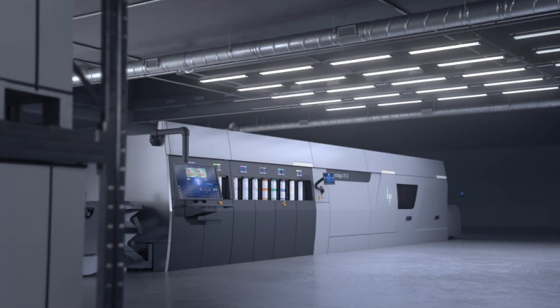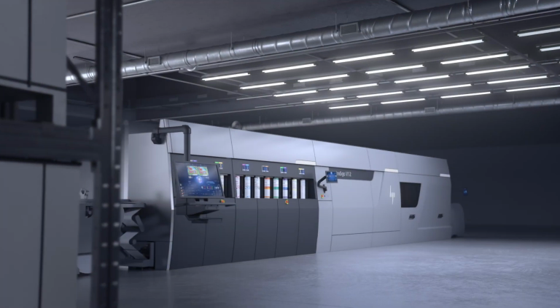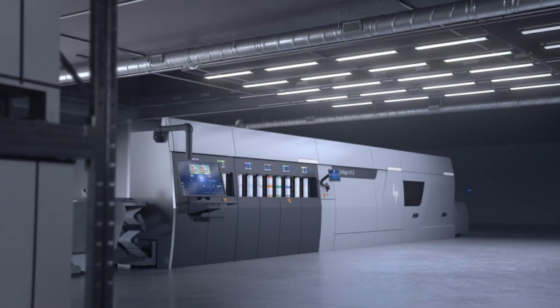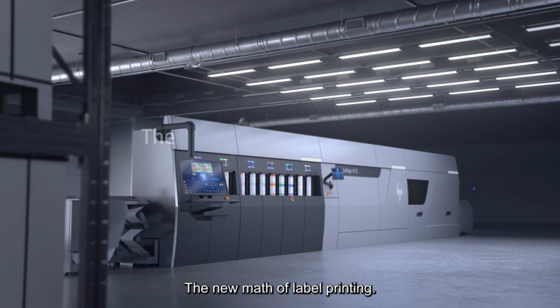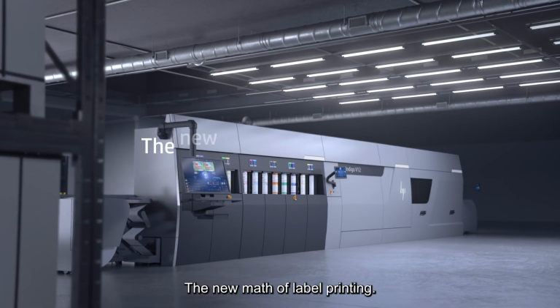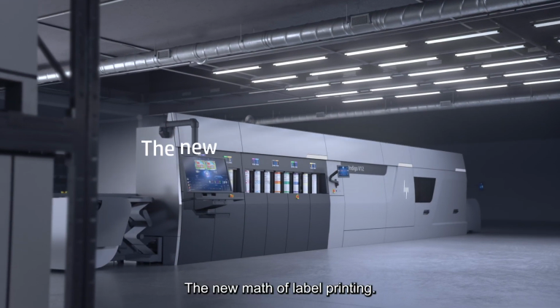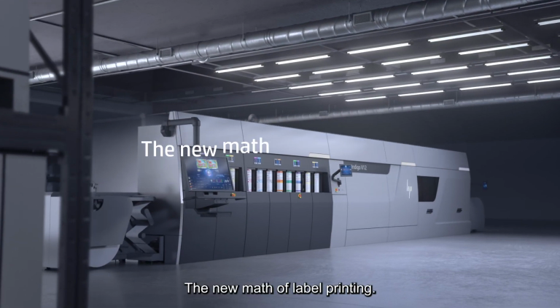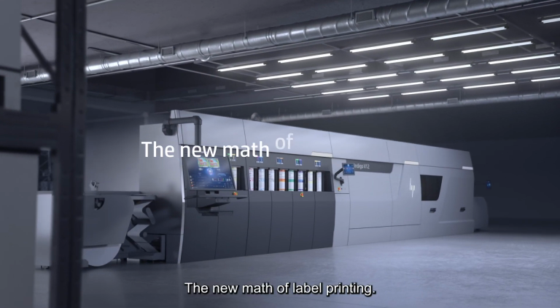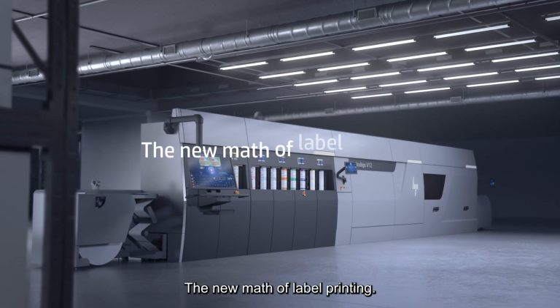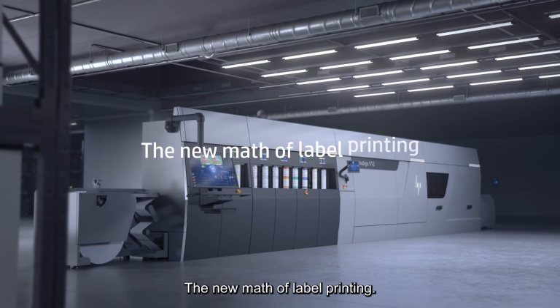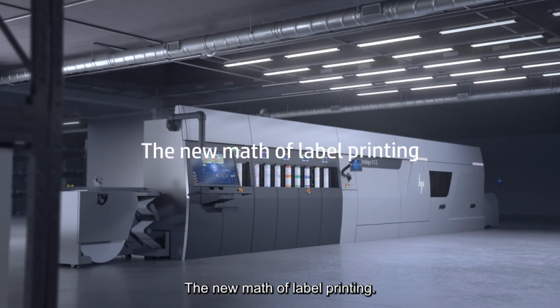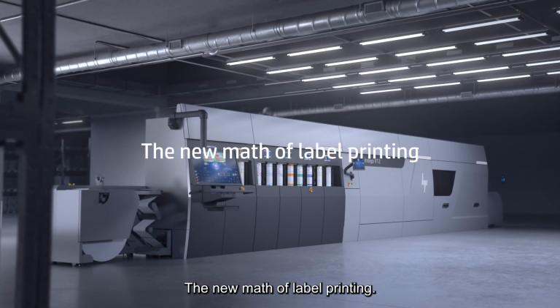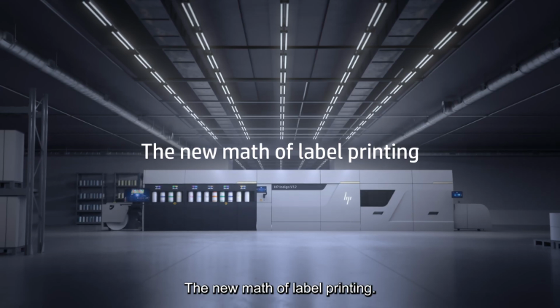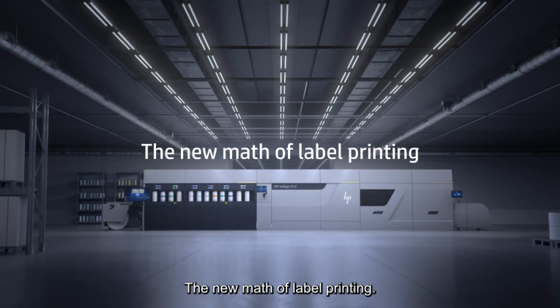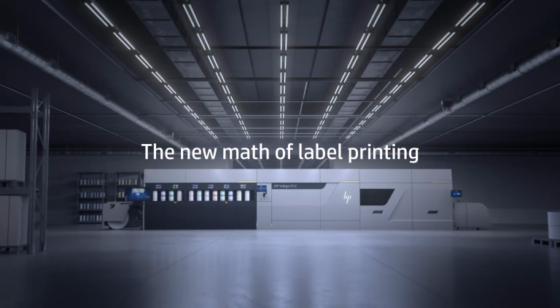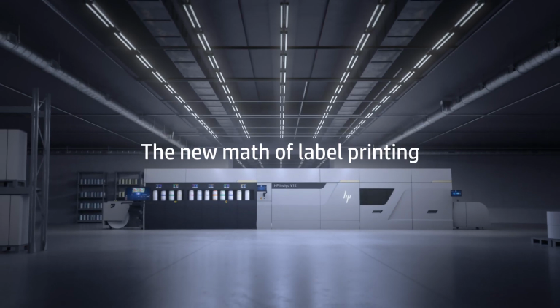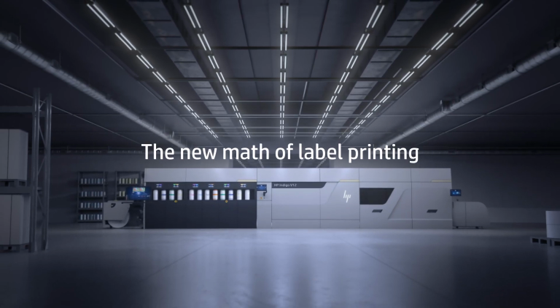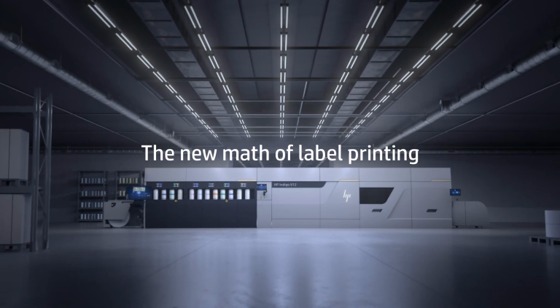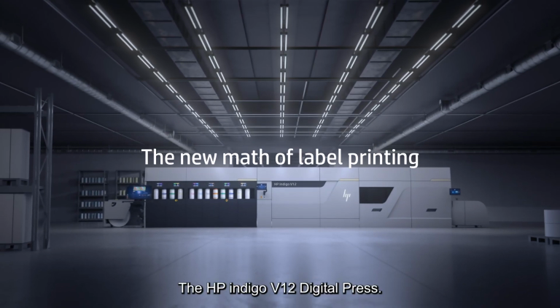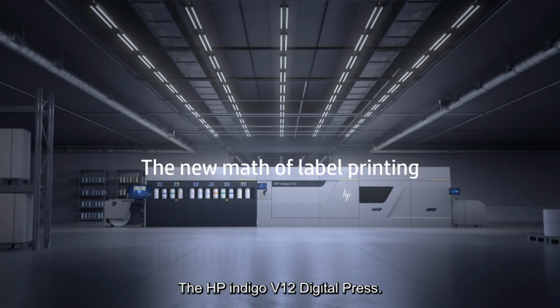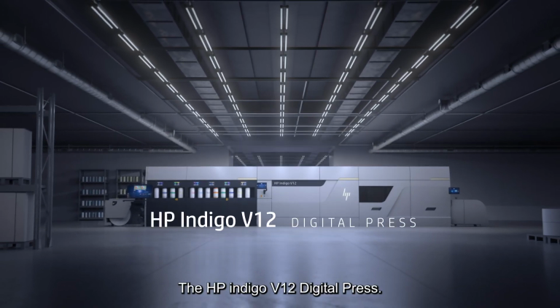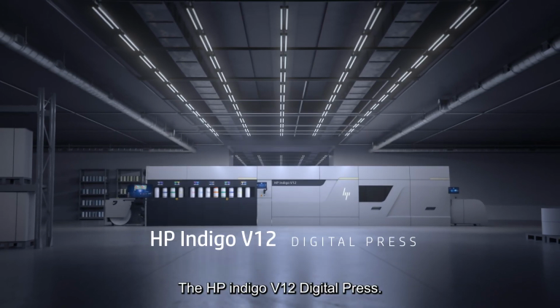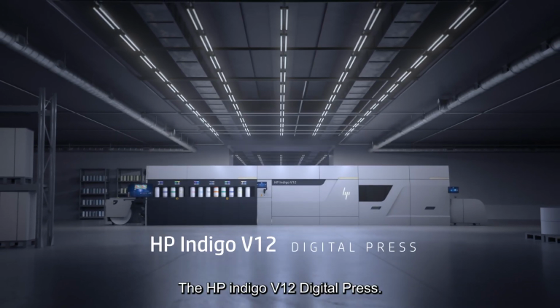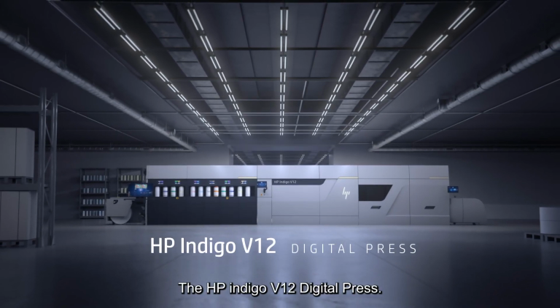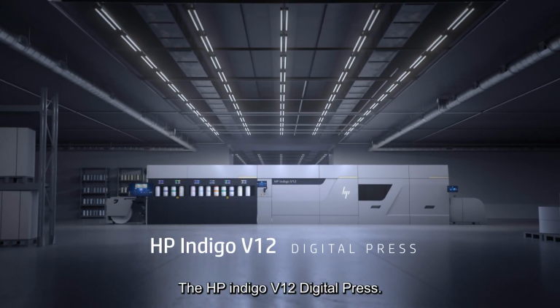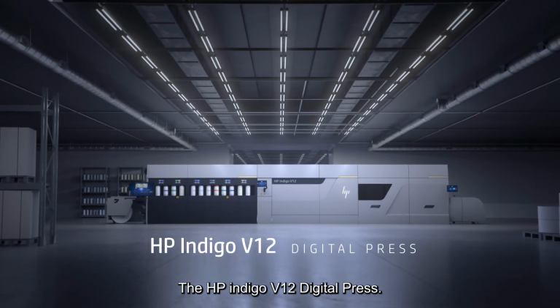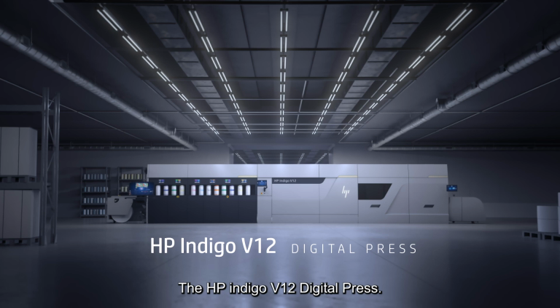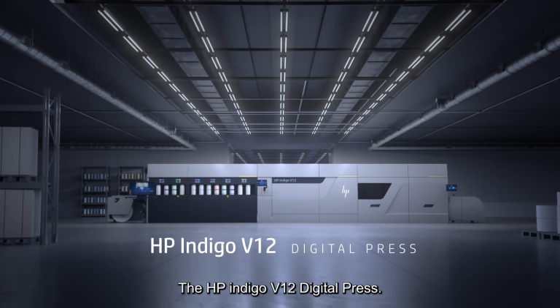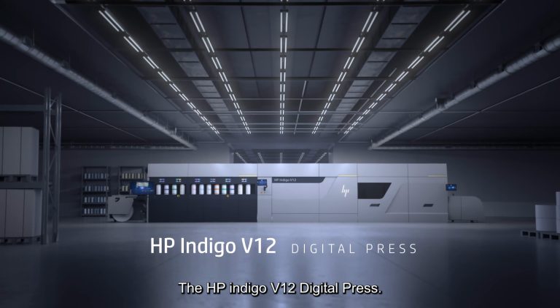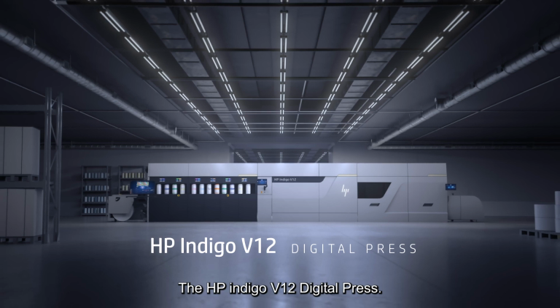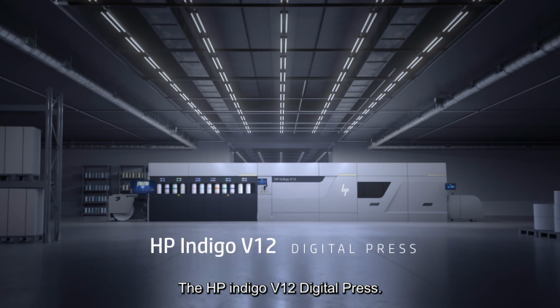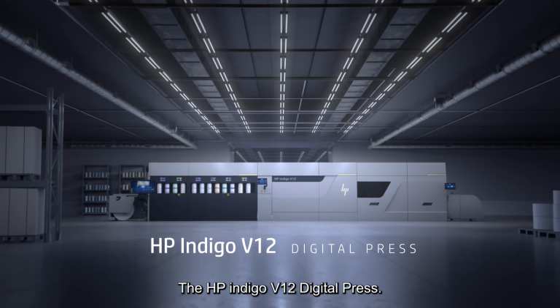The new math of label printing. The HP Indigo V12 digital press.